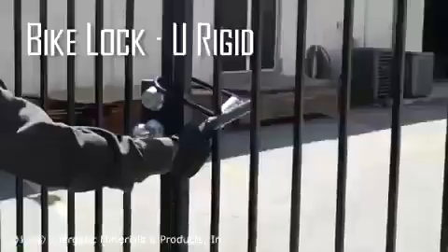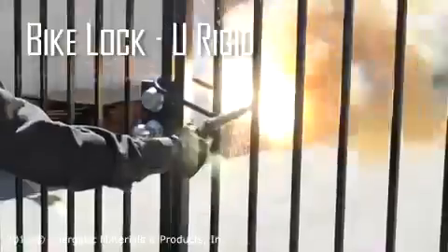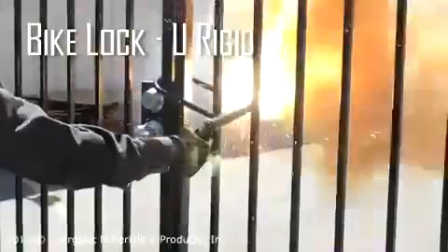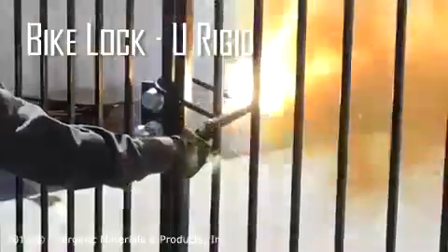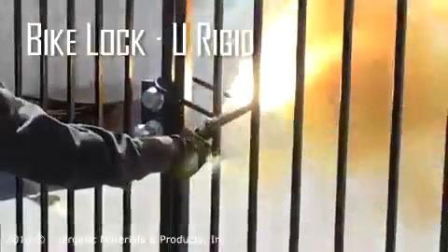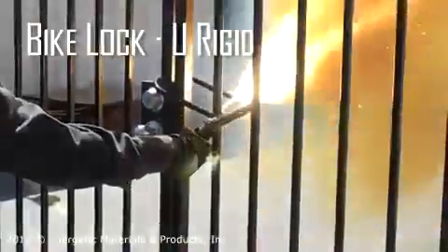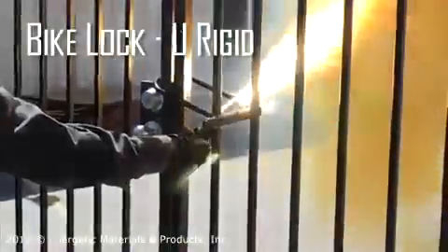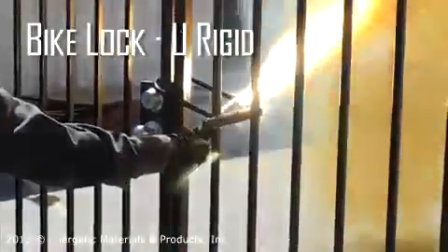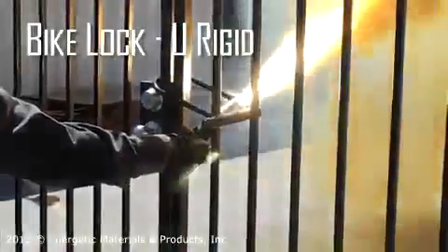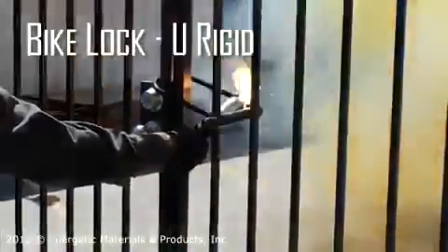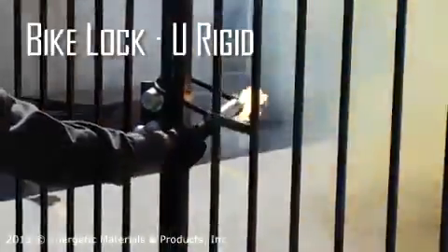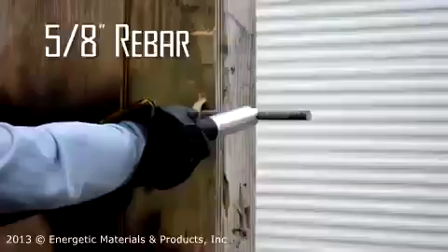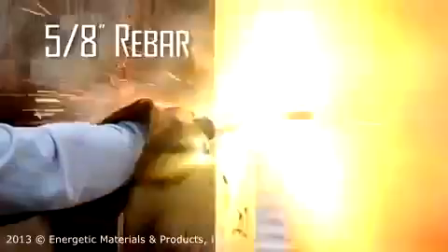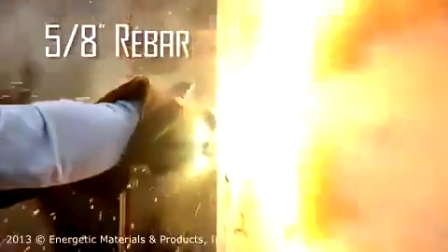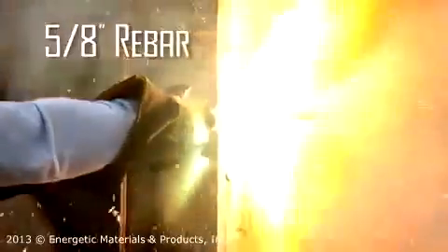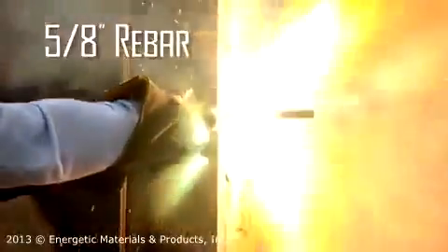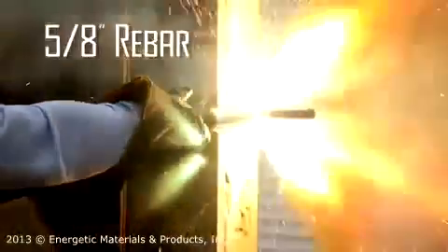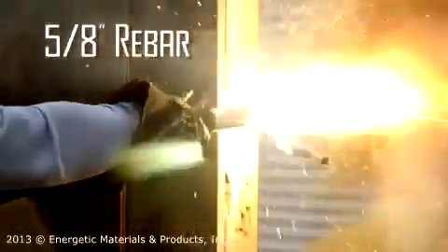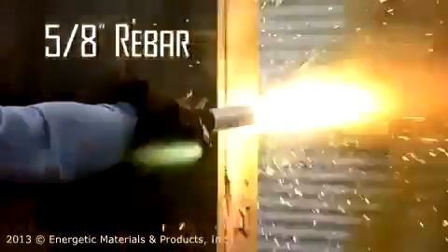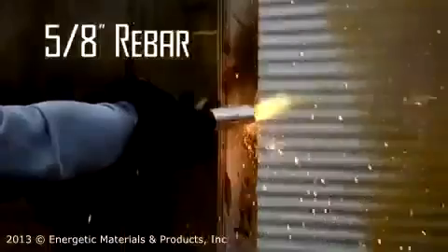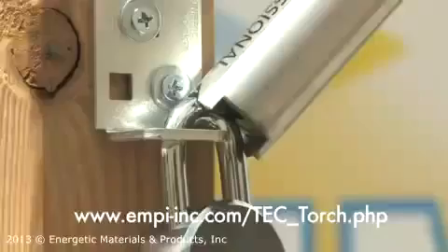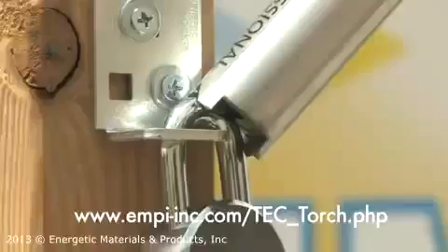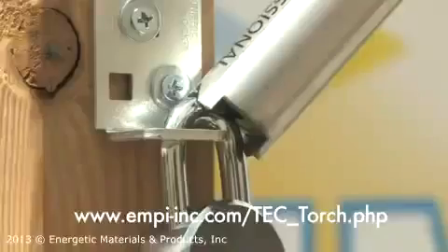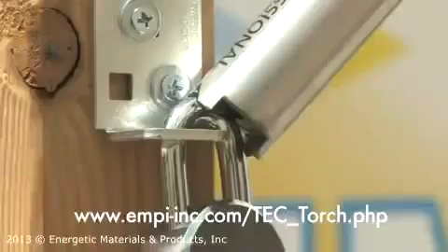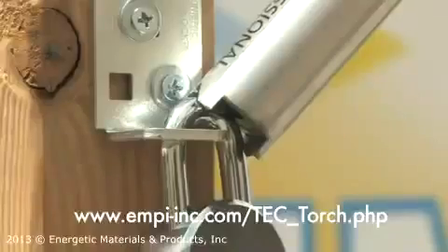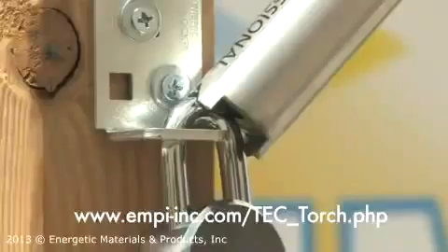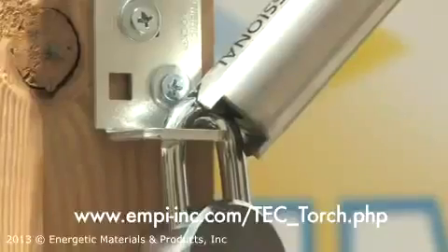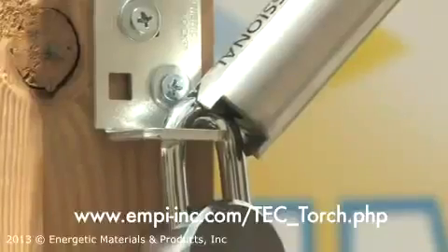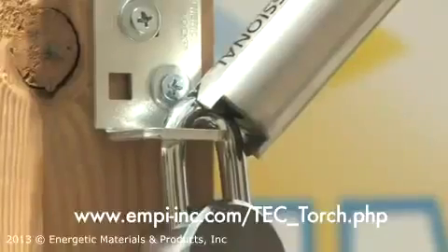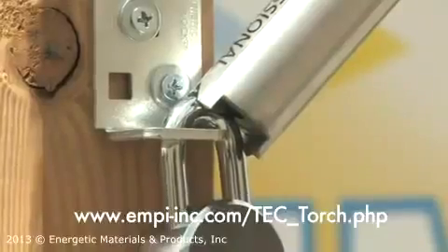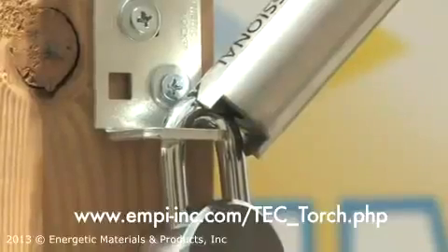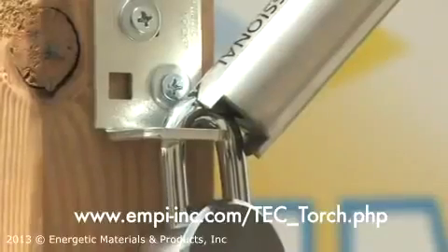Now that you've seen what the Tech Torch can do, contact us to add this portable, handheld breaching device to your toolbox.